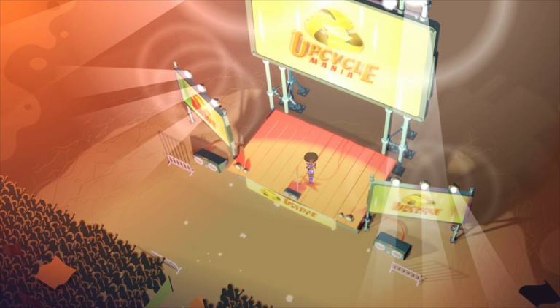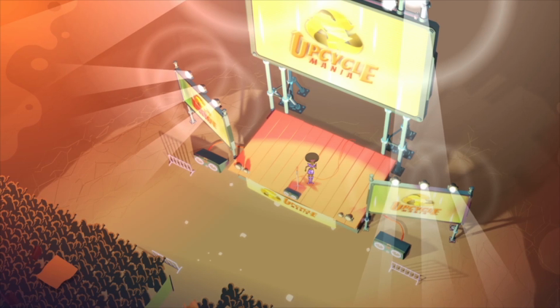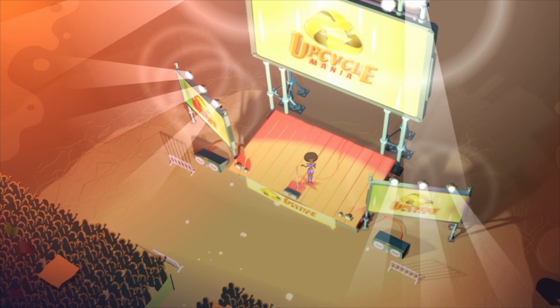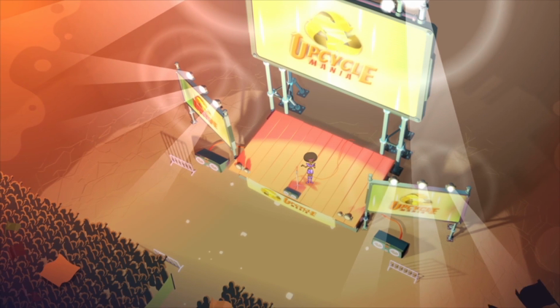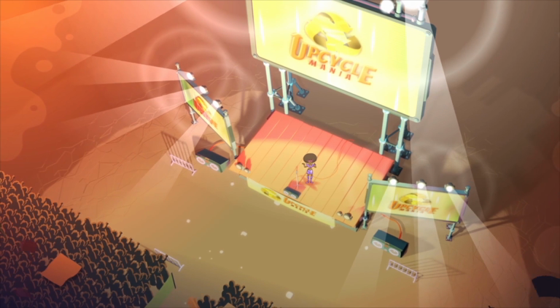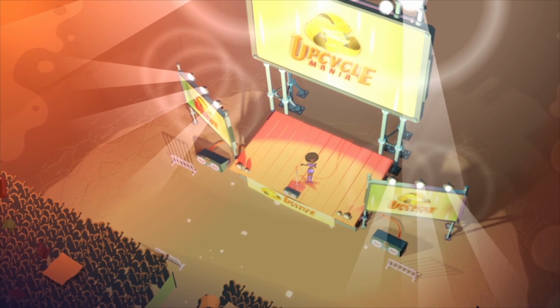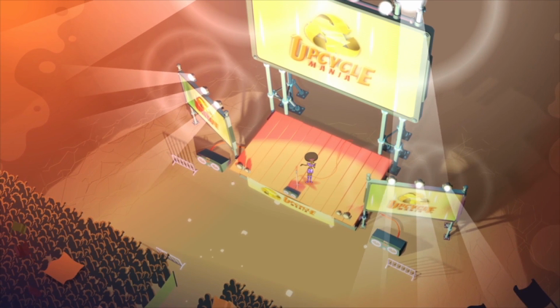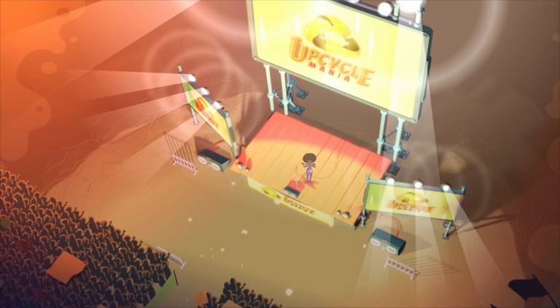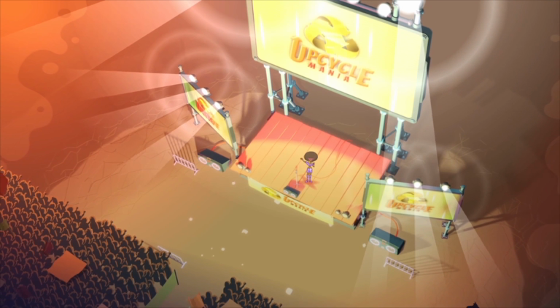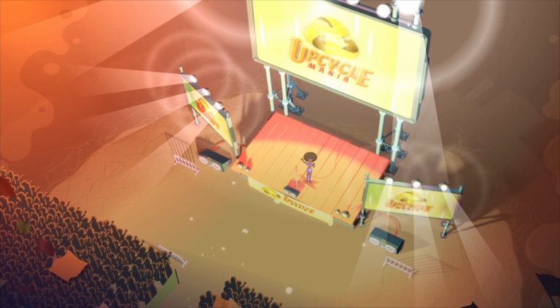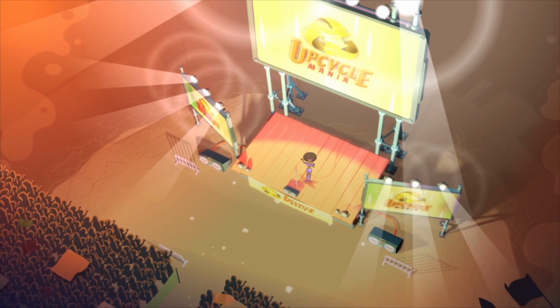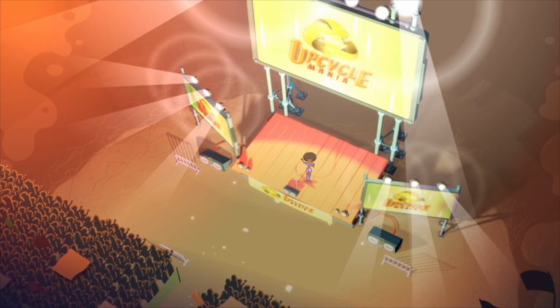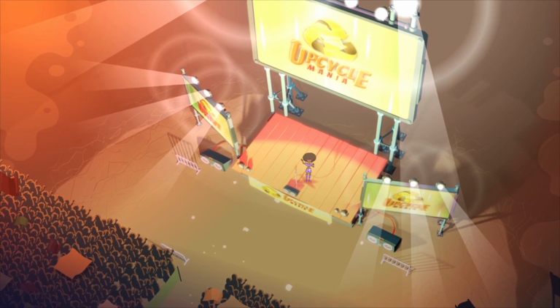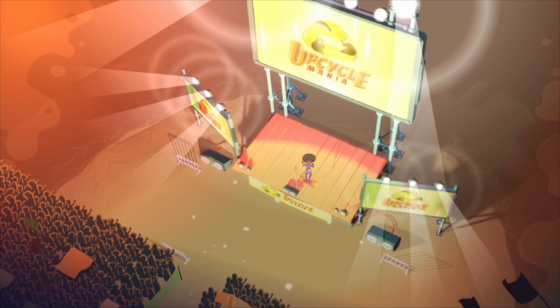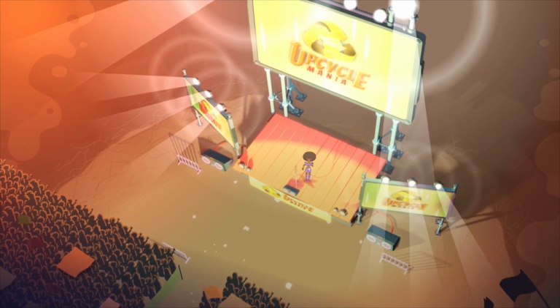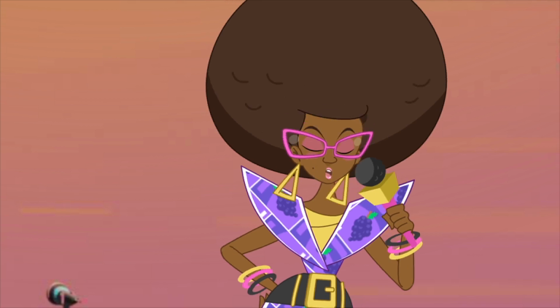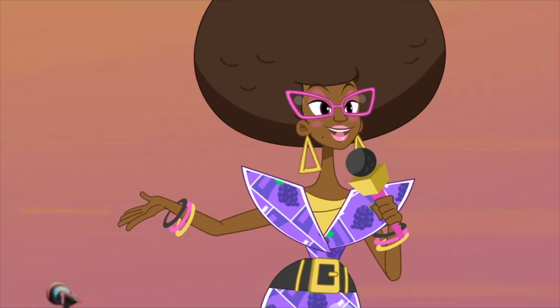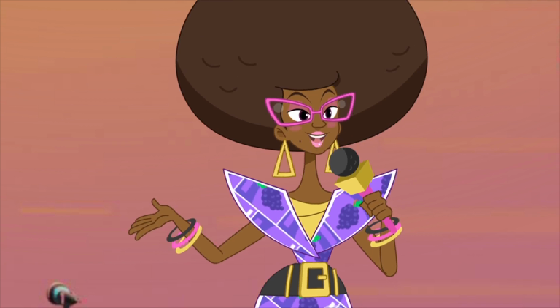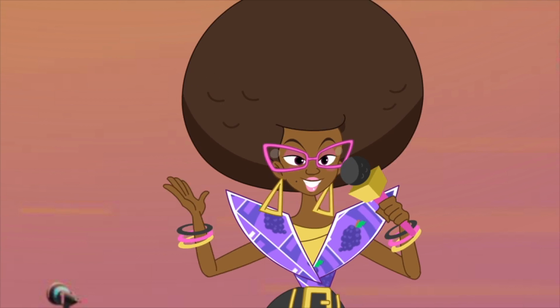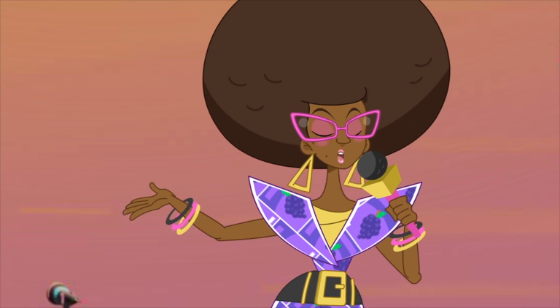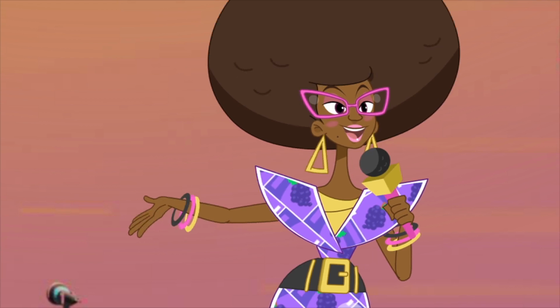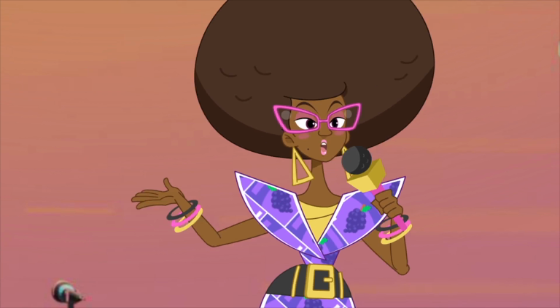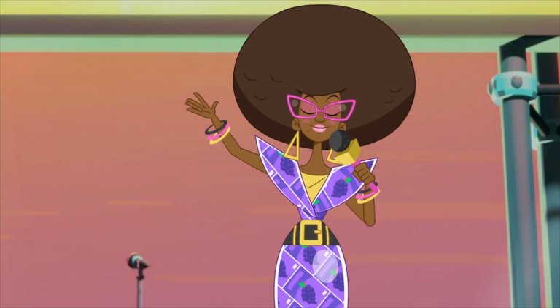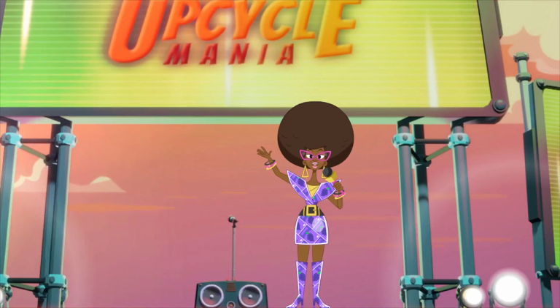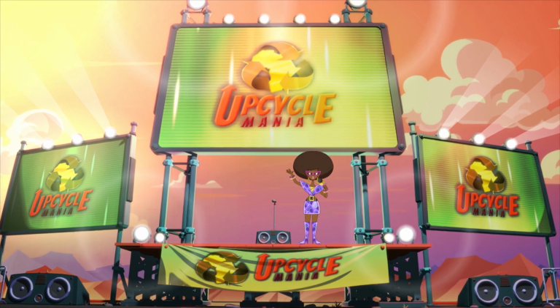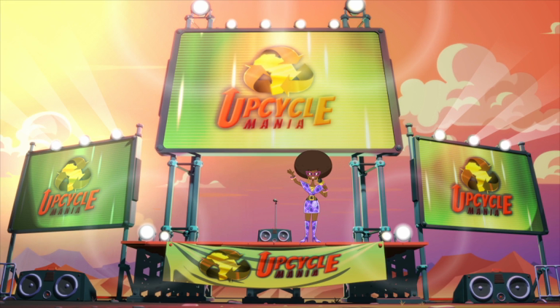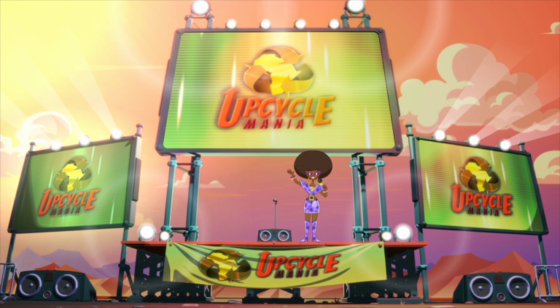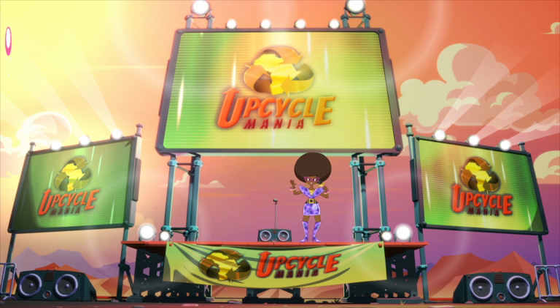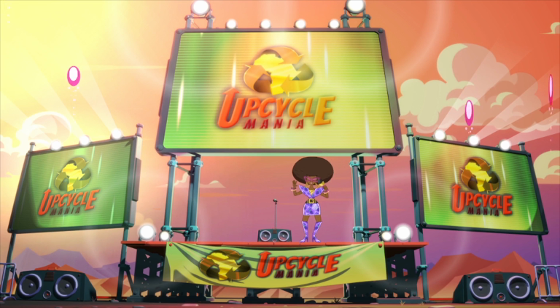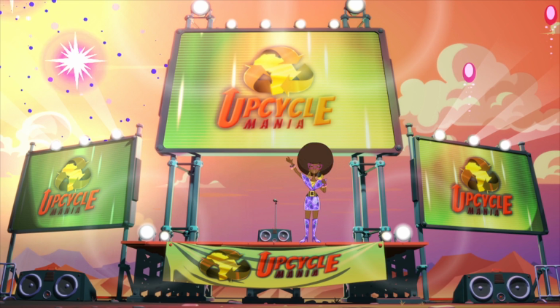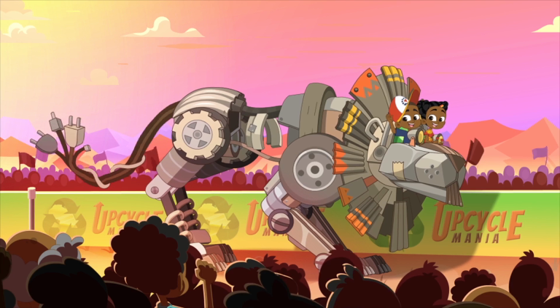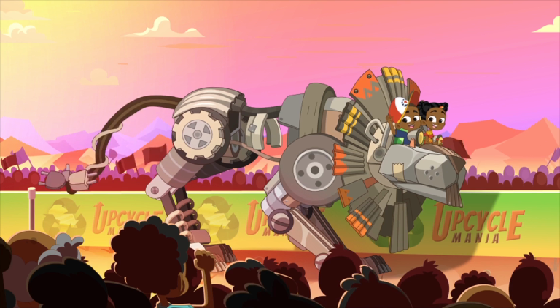I declare Upcycle Mania well and truly open! Harry Boni! Harry Boni!